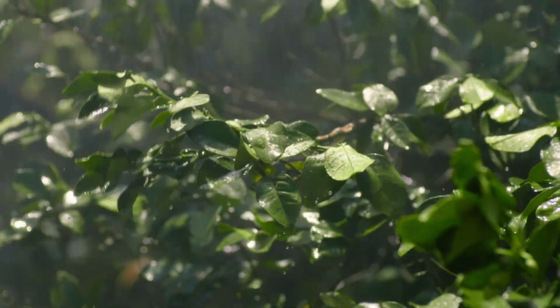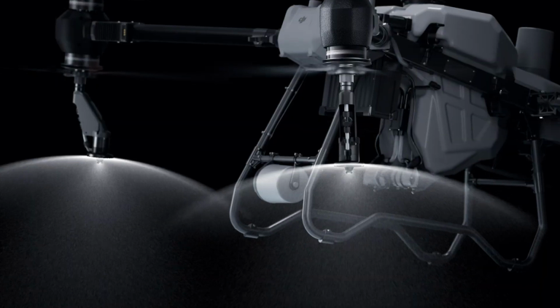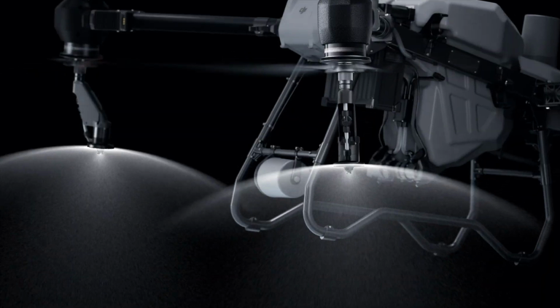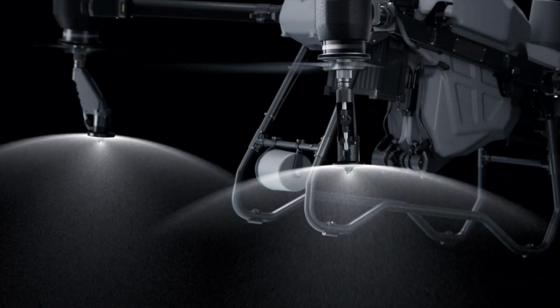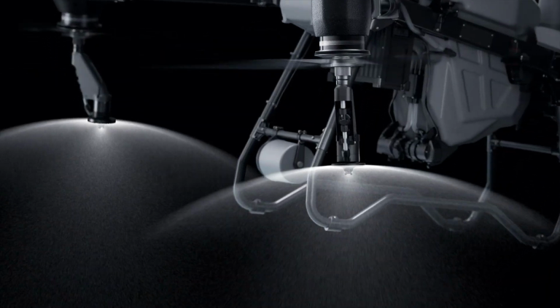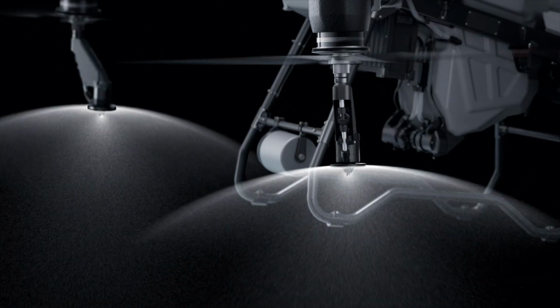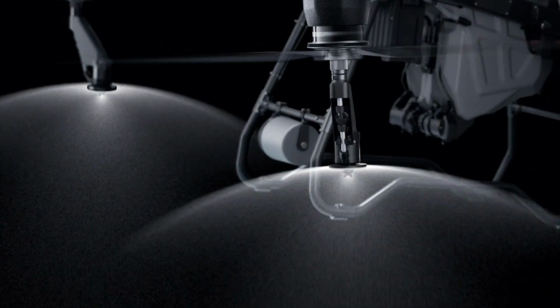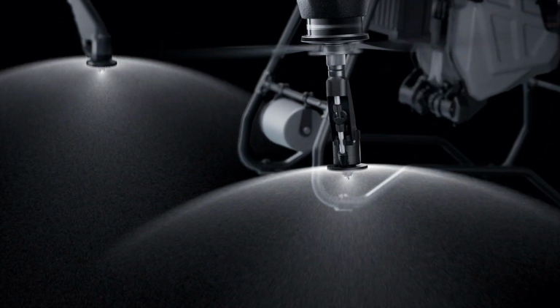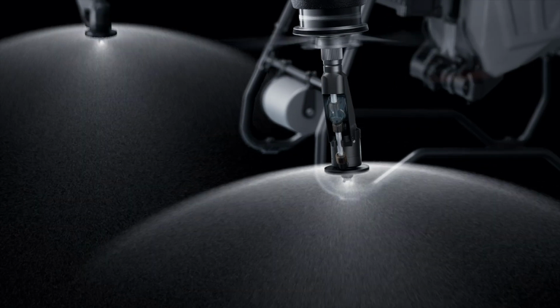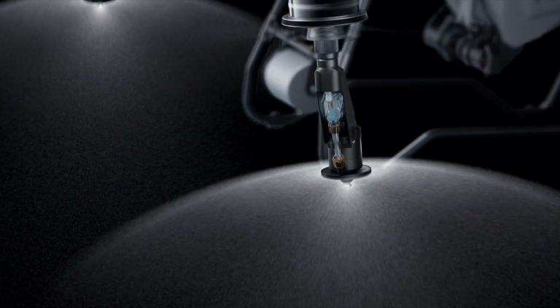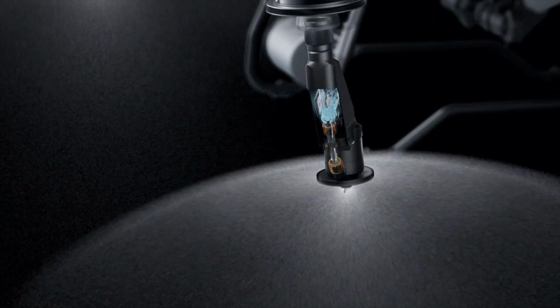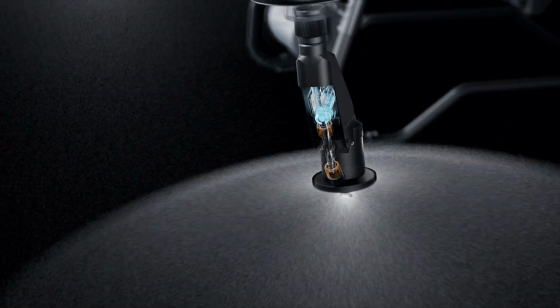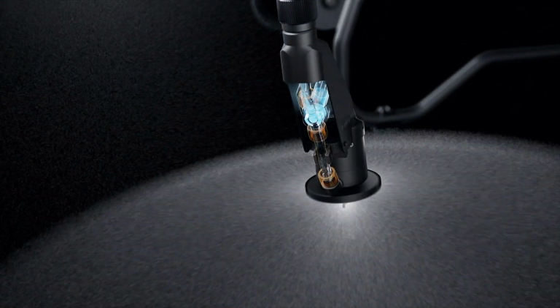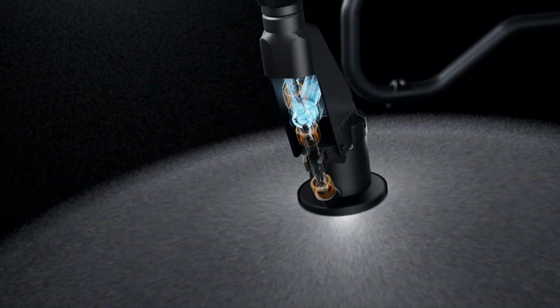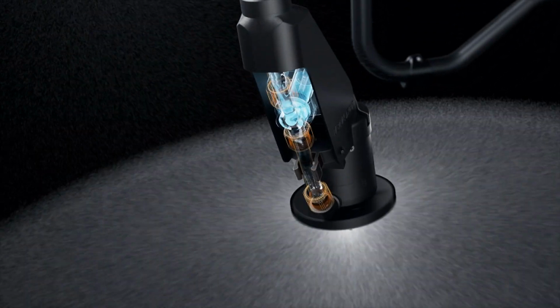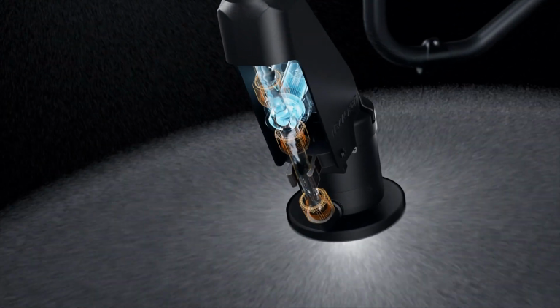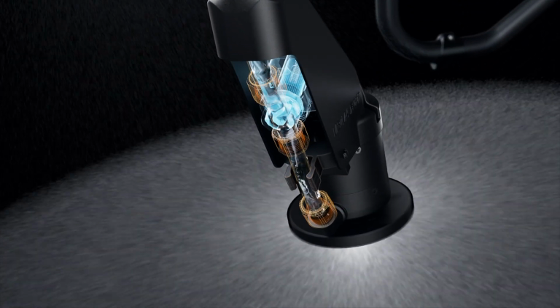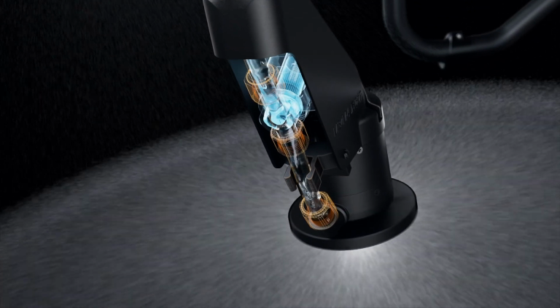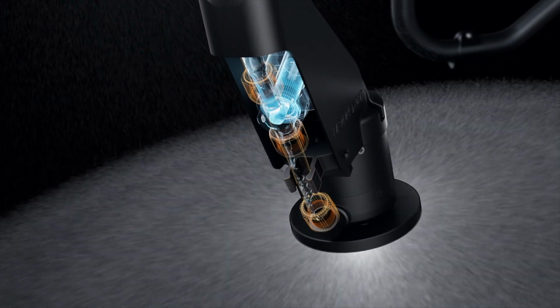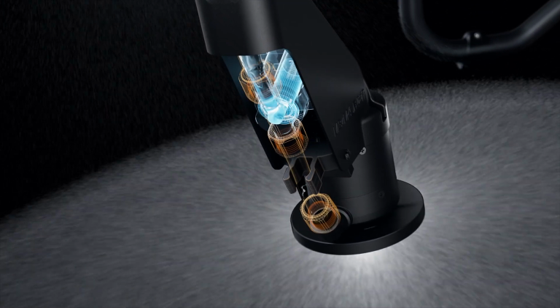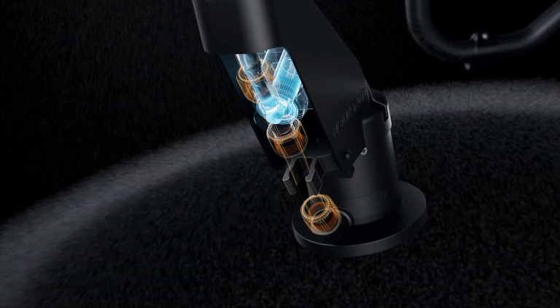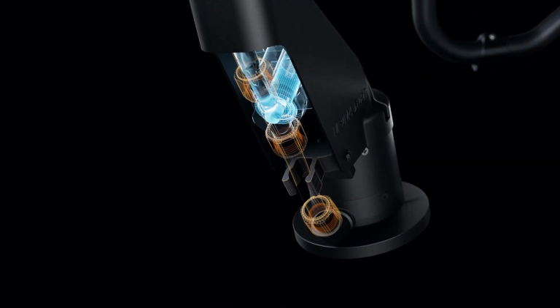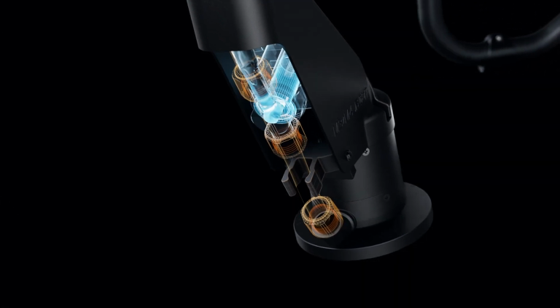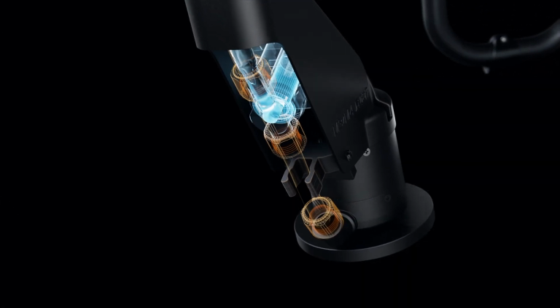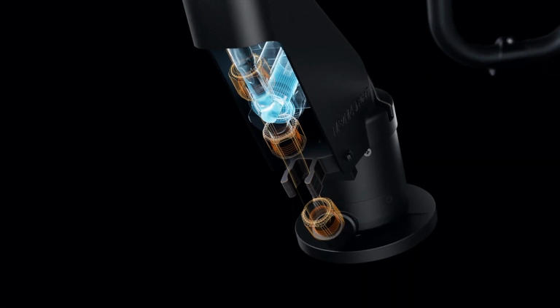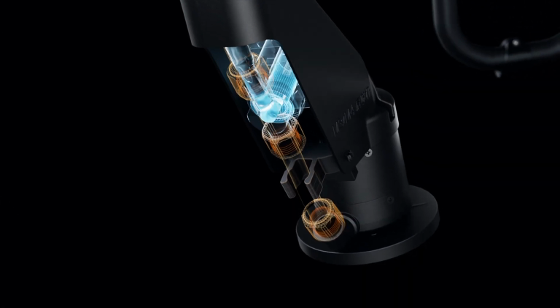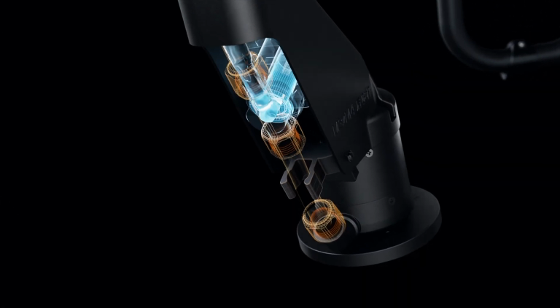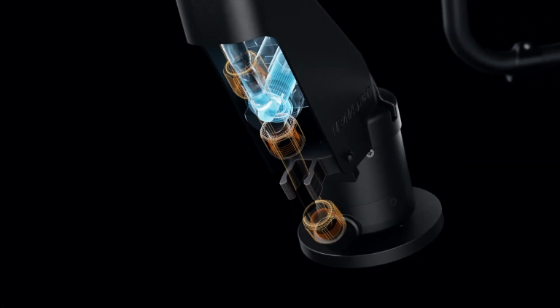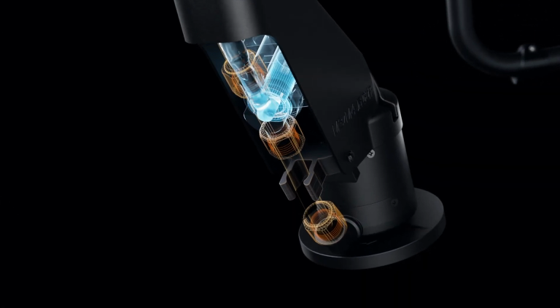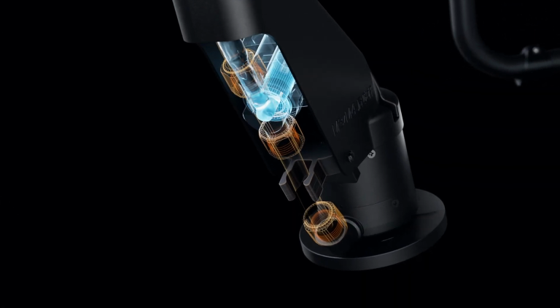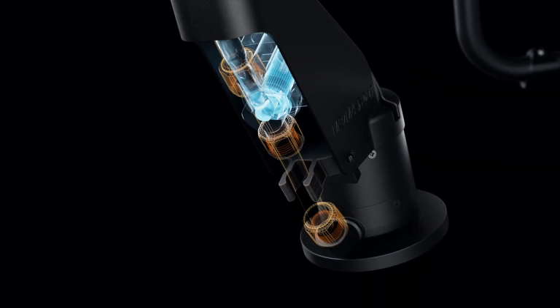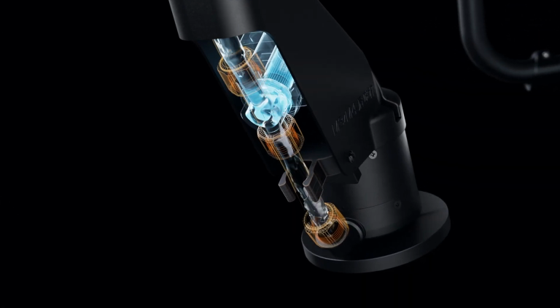DJI Agras T50's brand new solenoid valves completely eliminate drips and leaks.